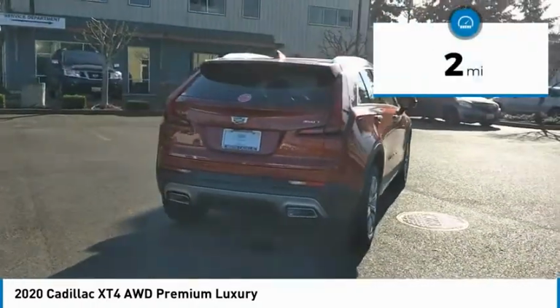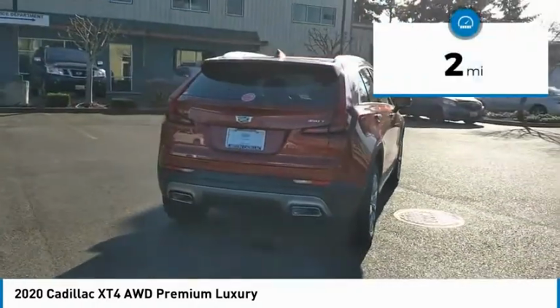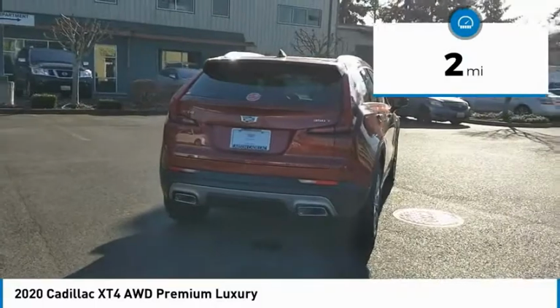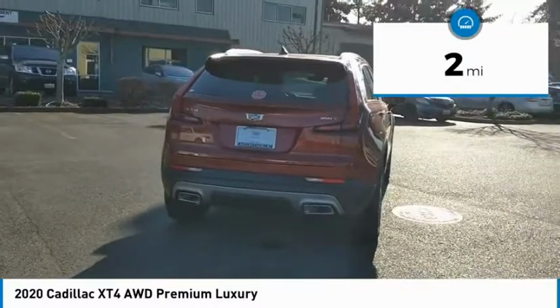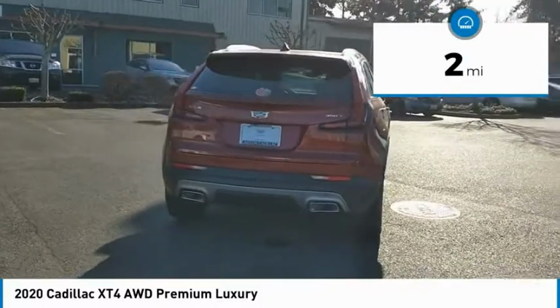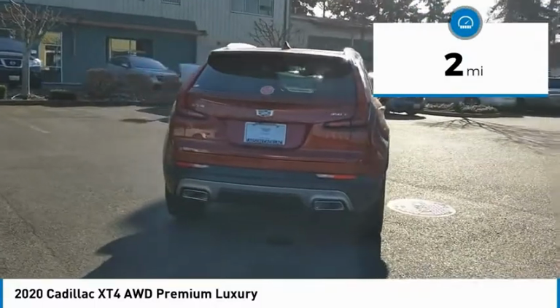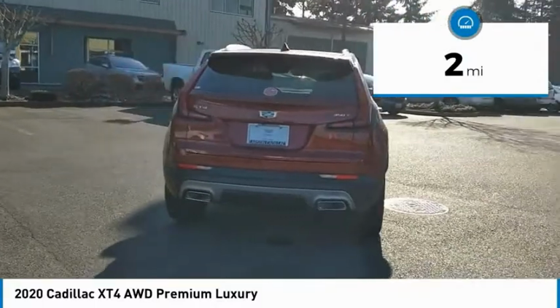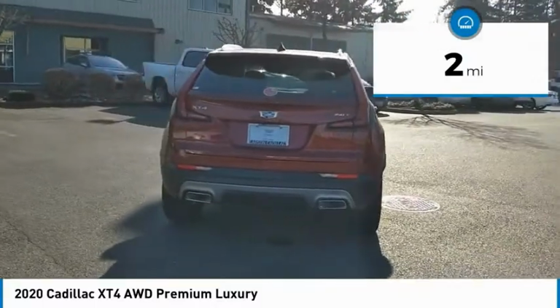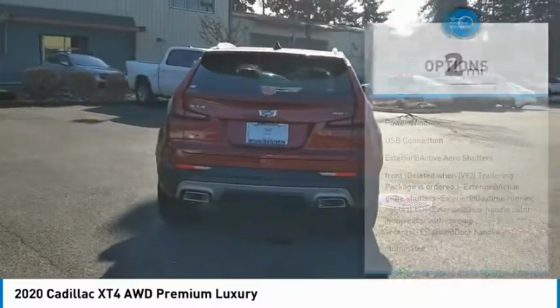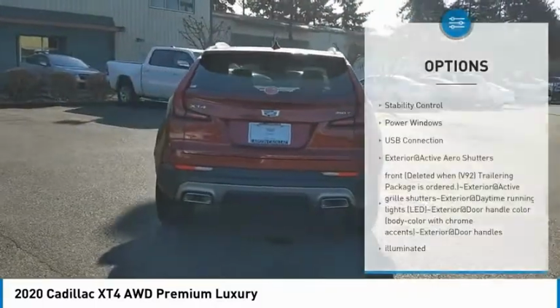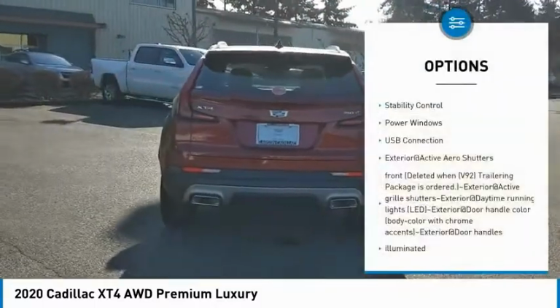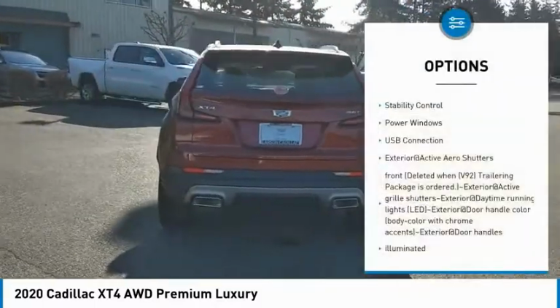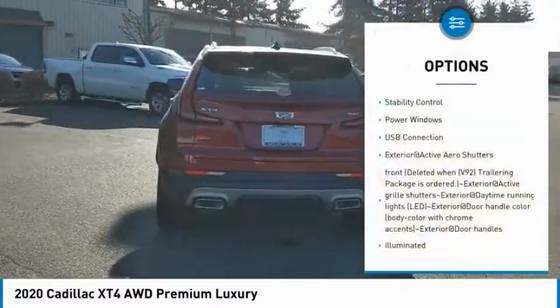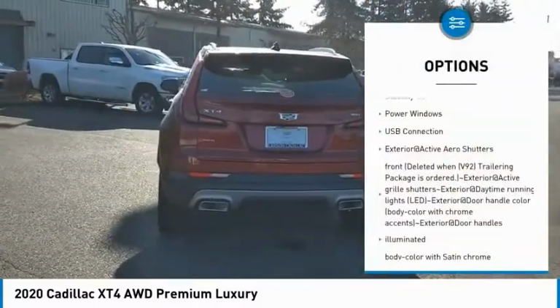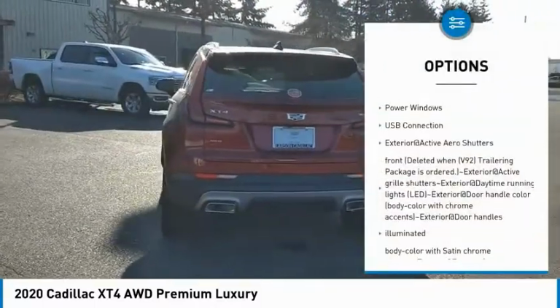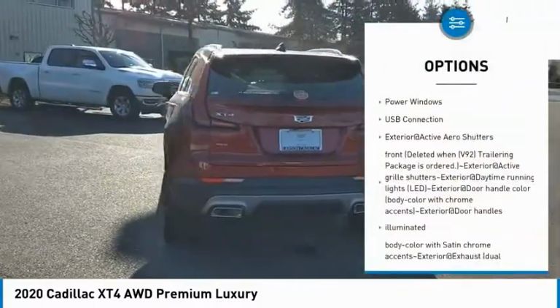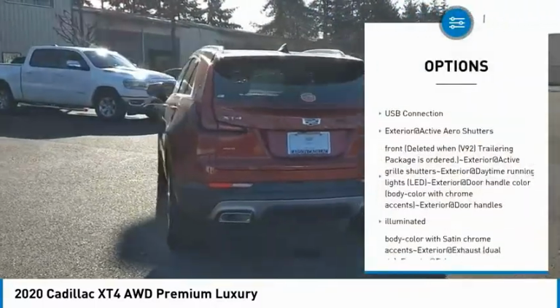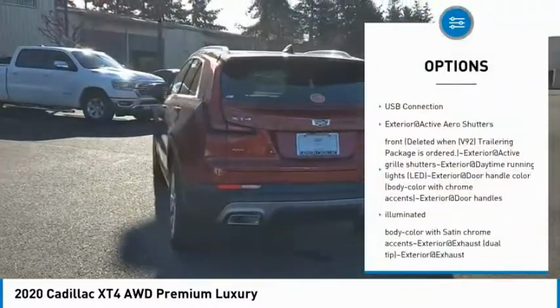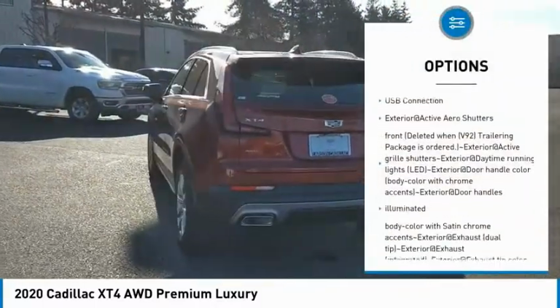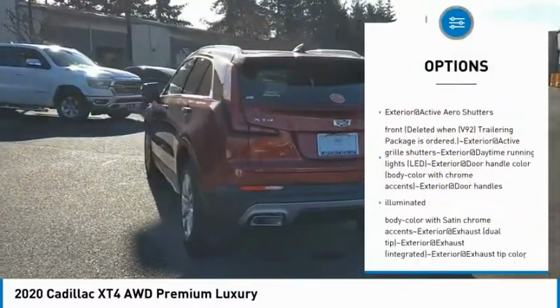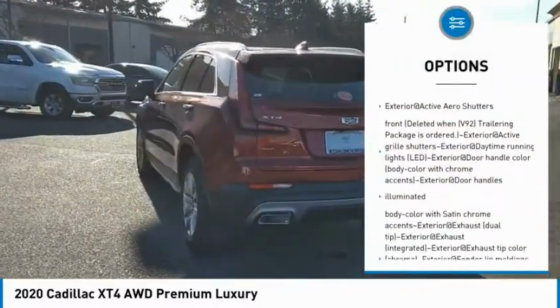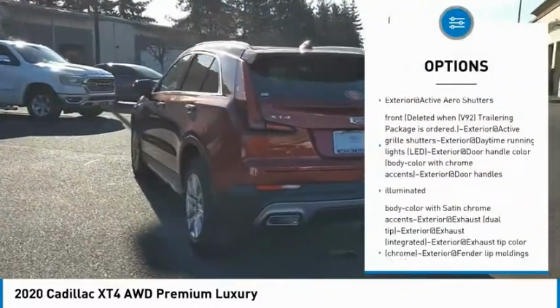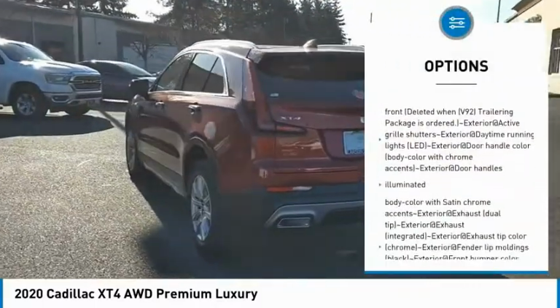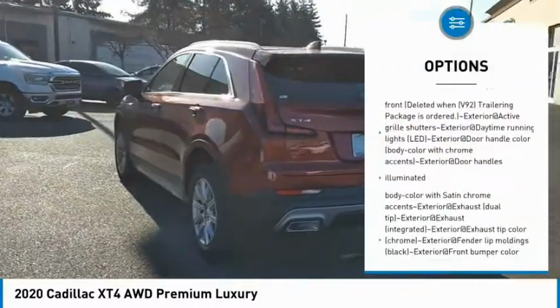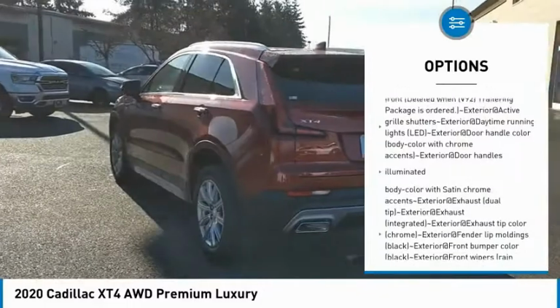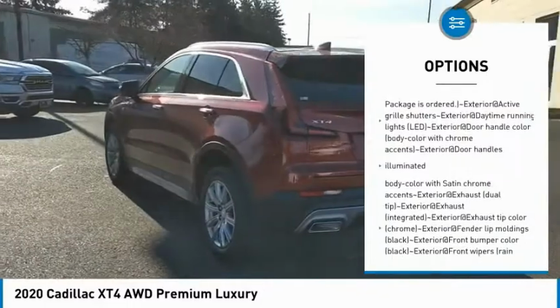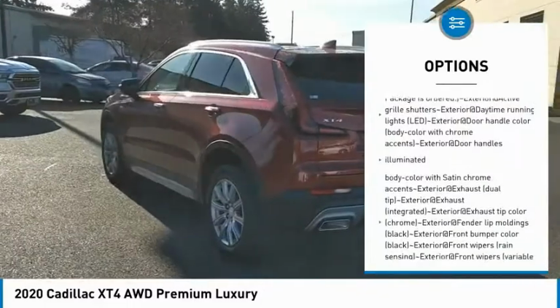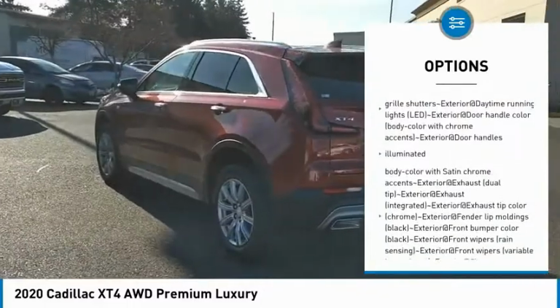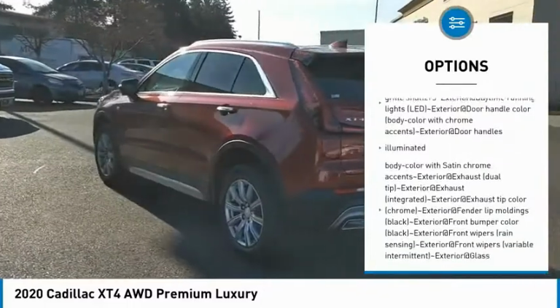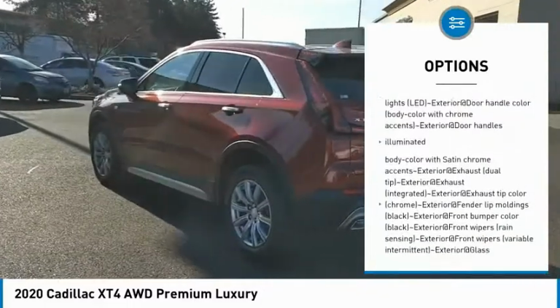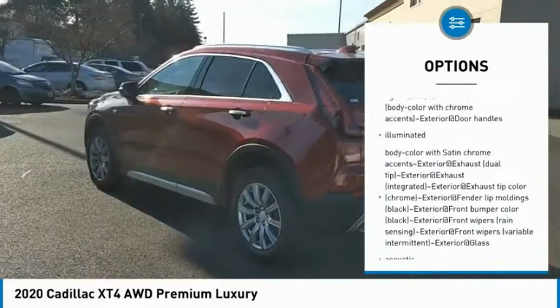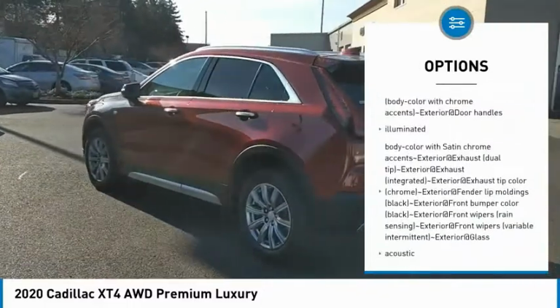Here are some of this vehicle's great options: stability control, power windows, USB connection. Come see the car for yourself.